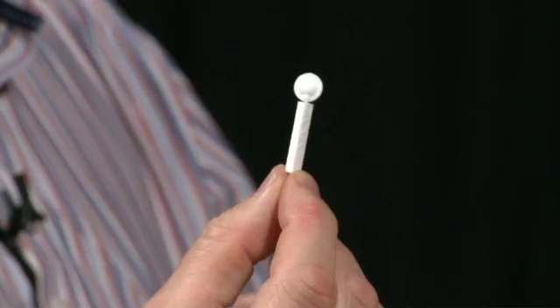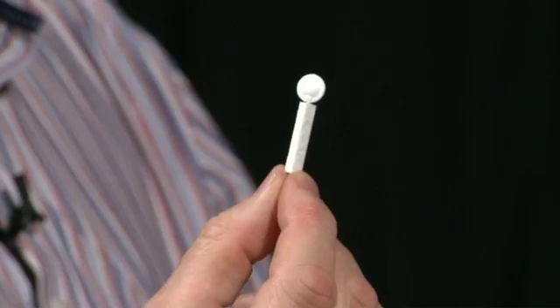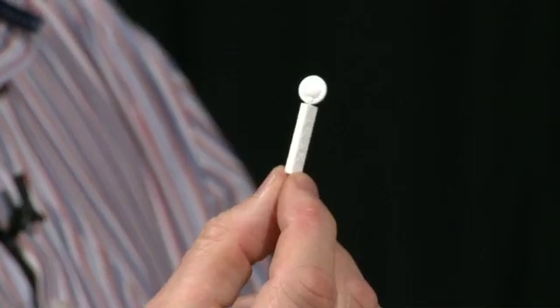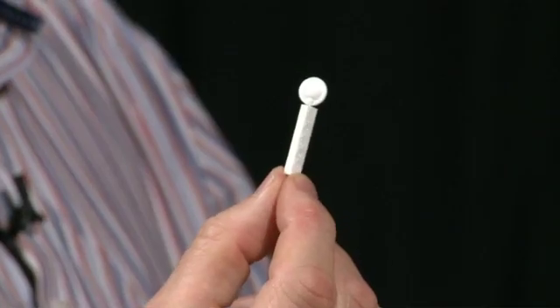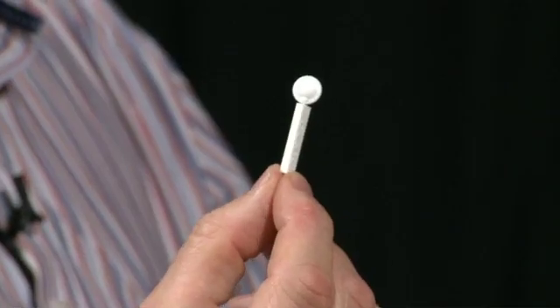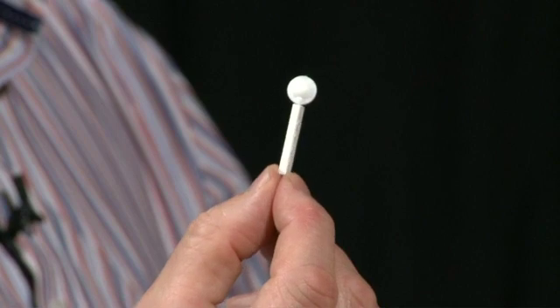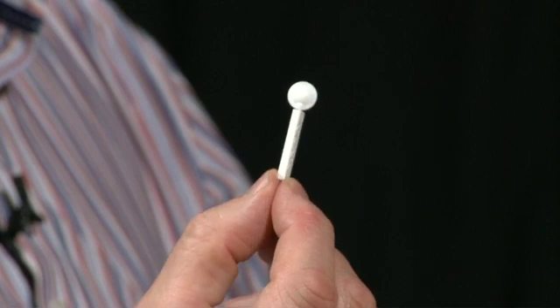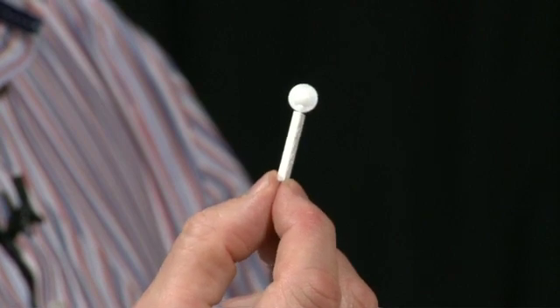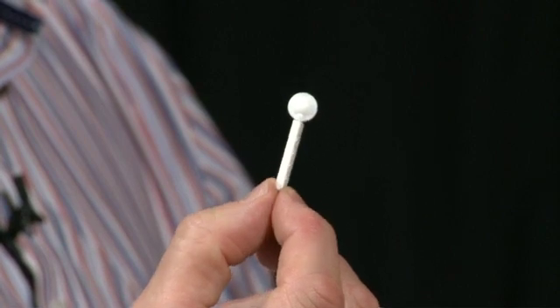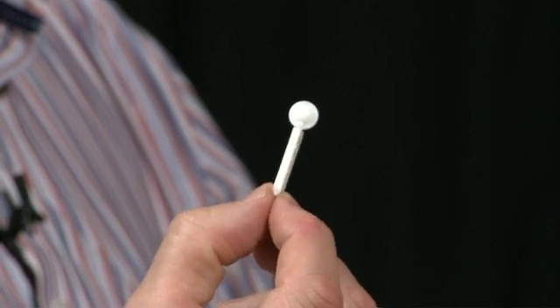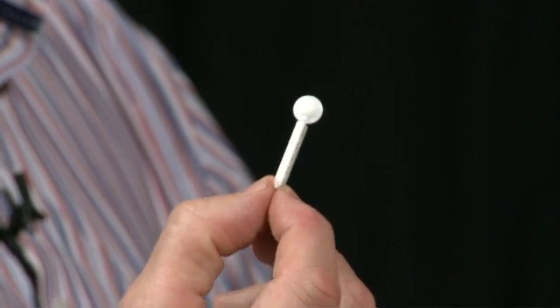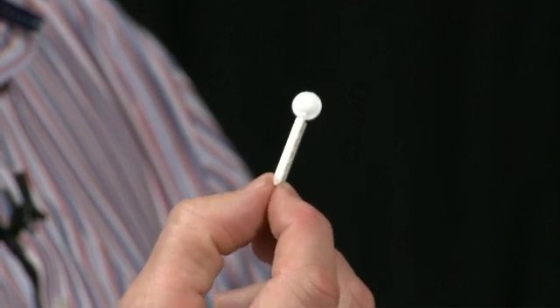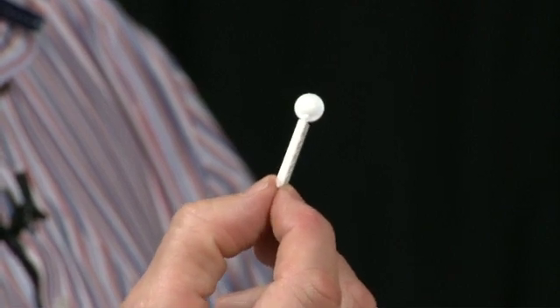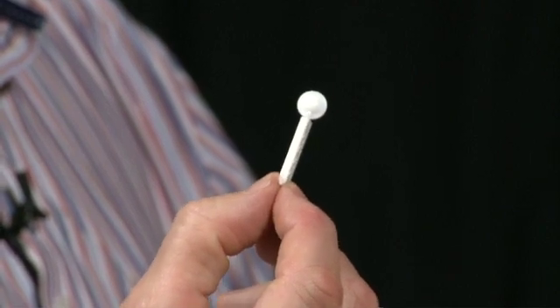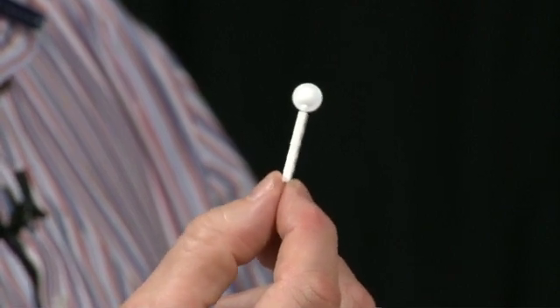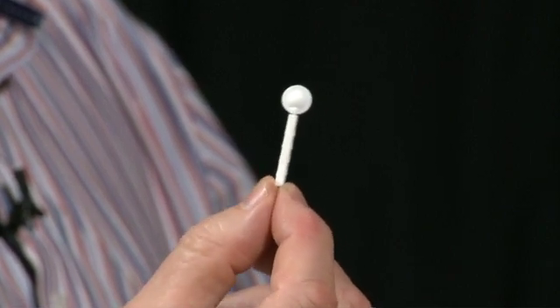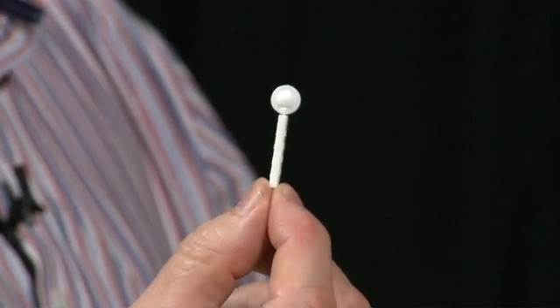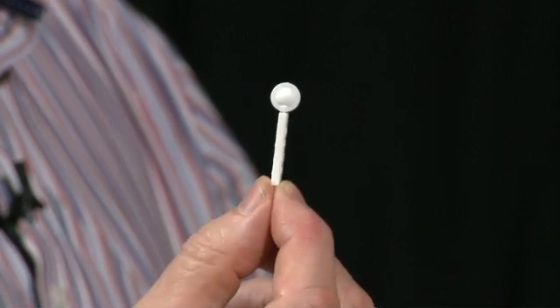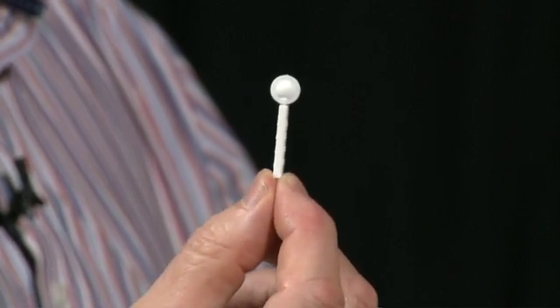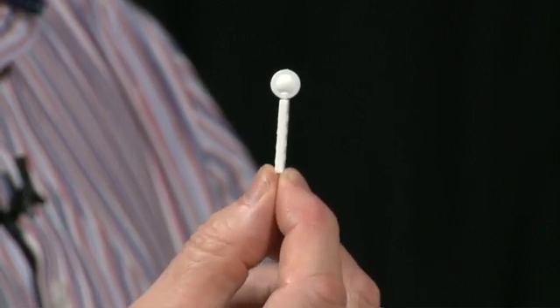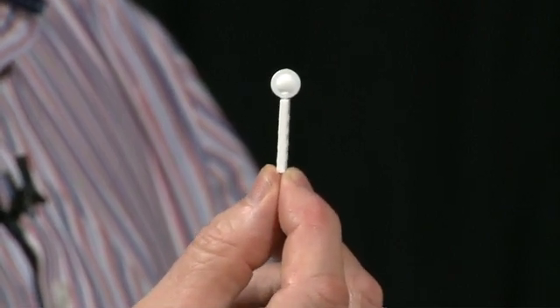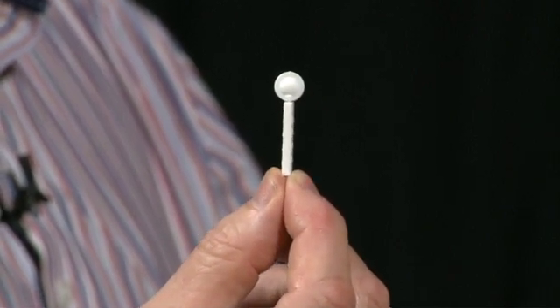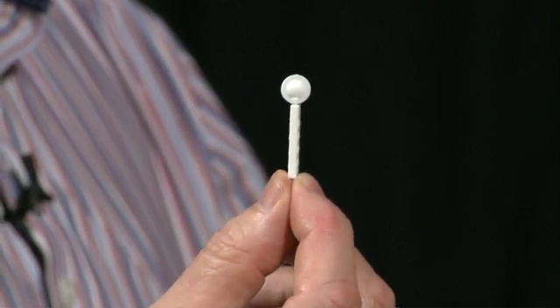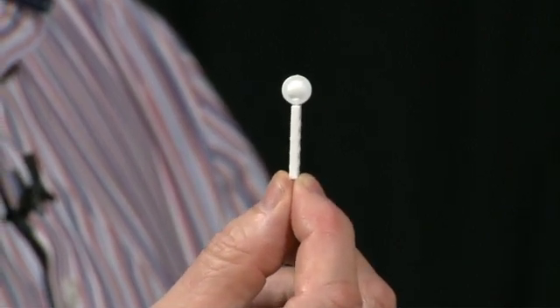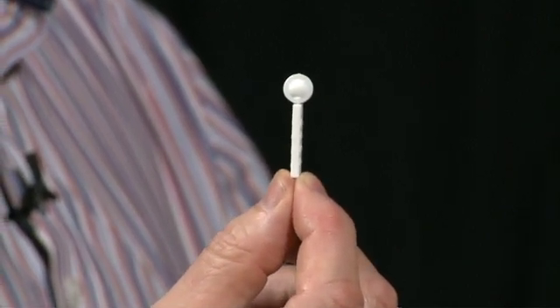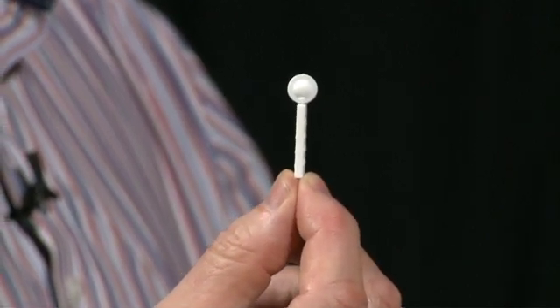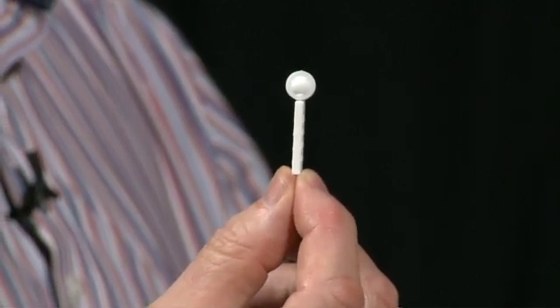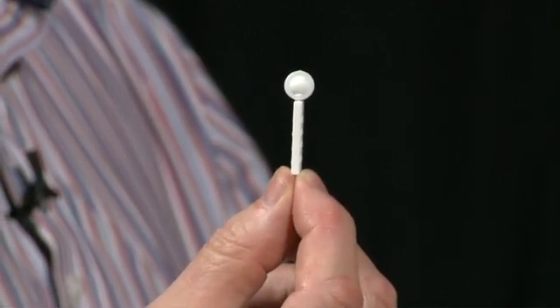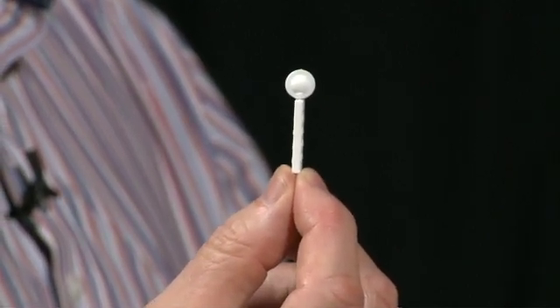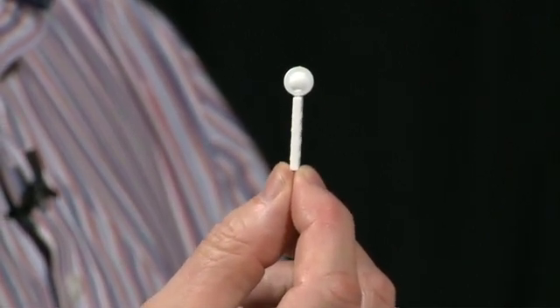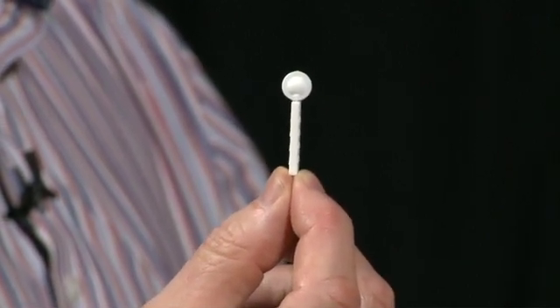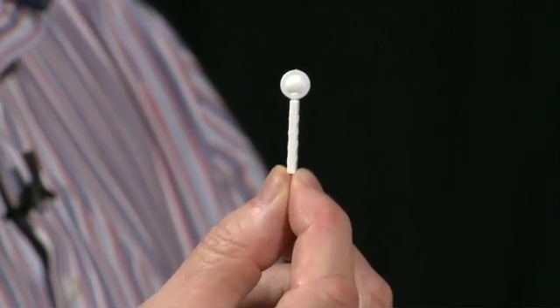White pins are more easily seen, so use this to screen for peripheral field defects.